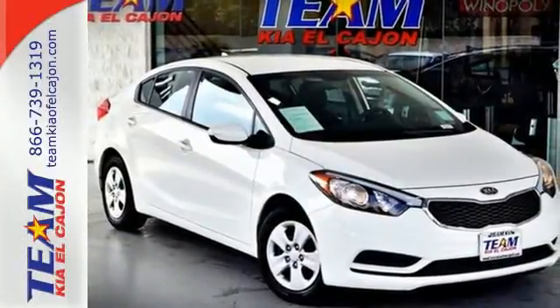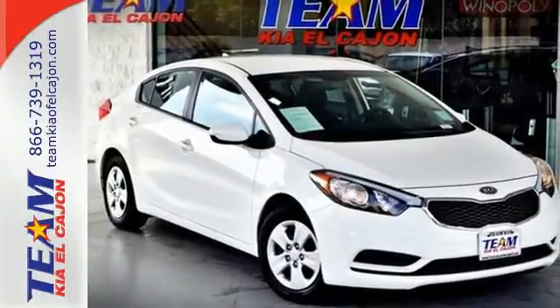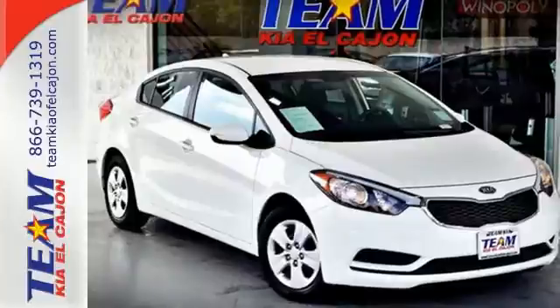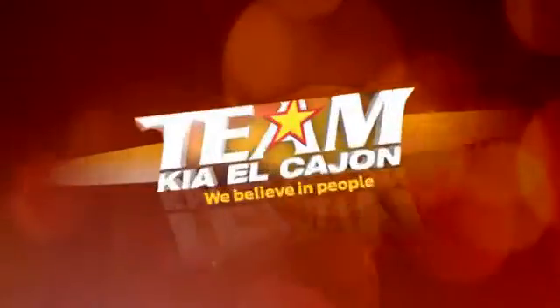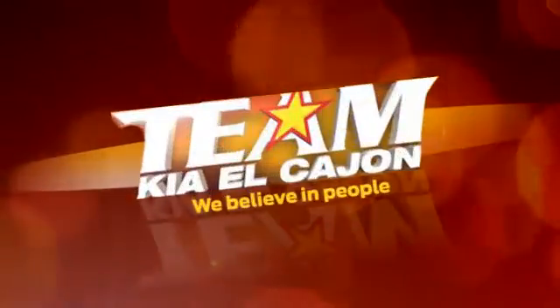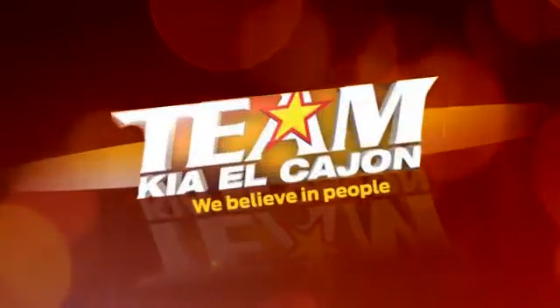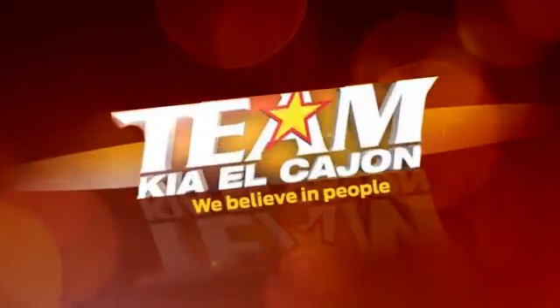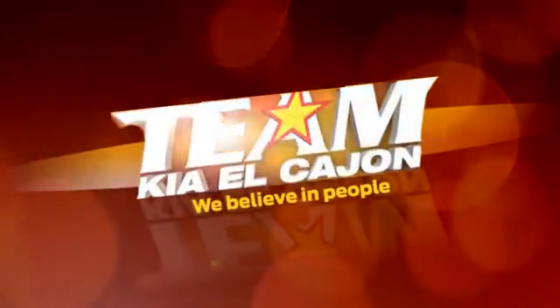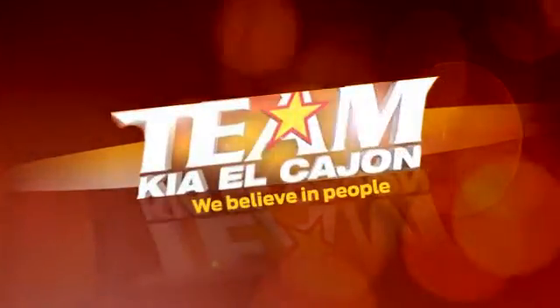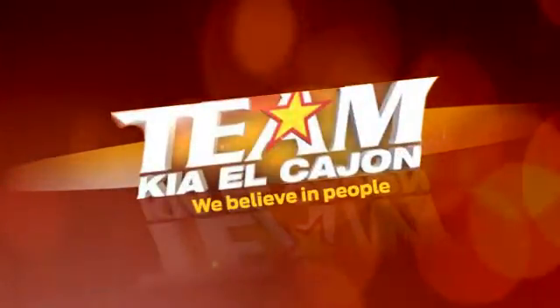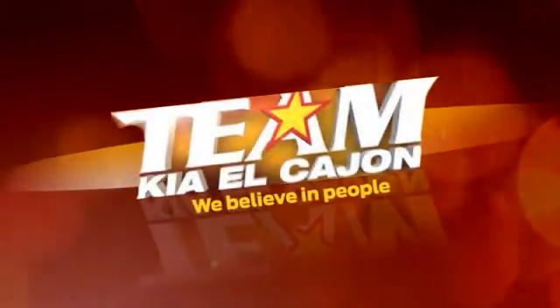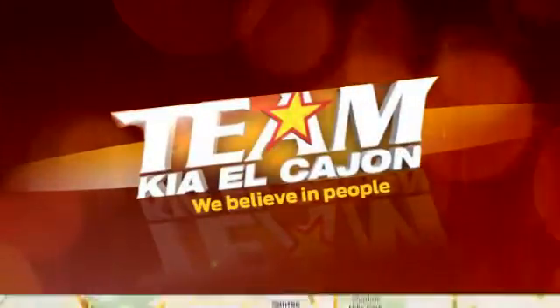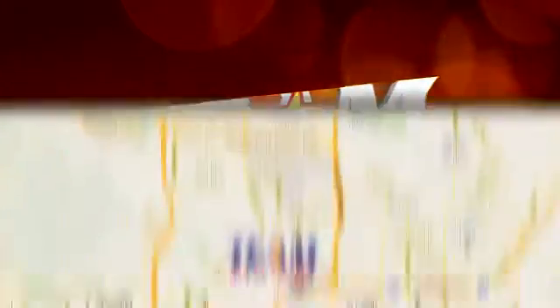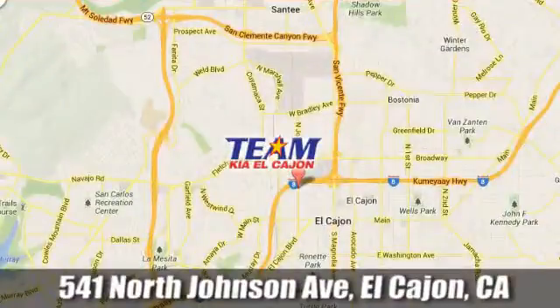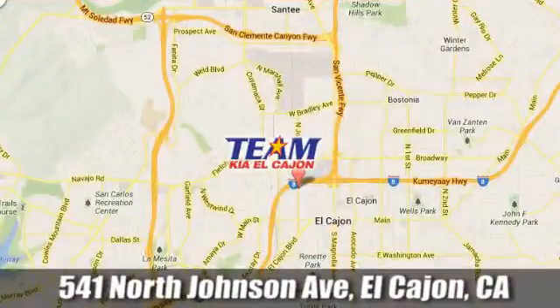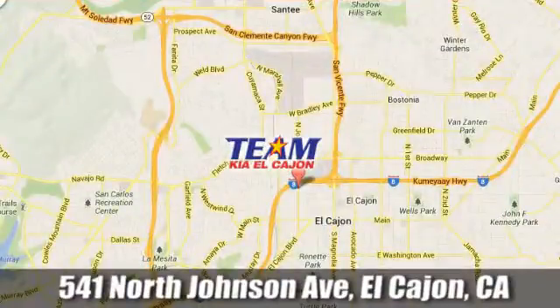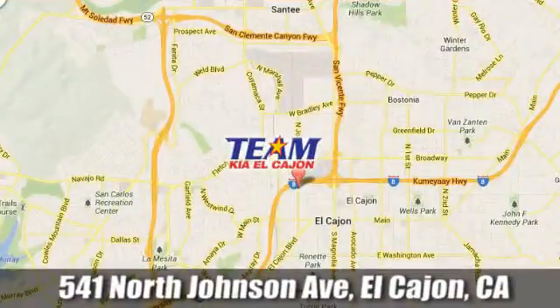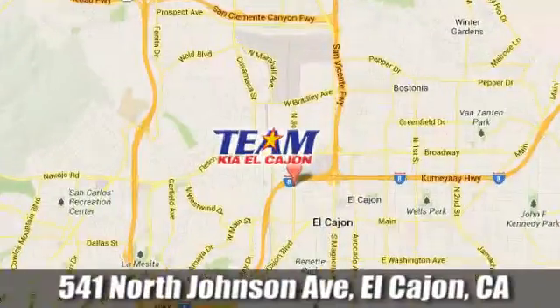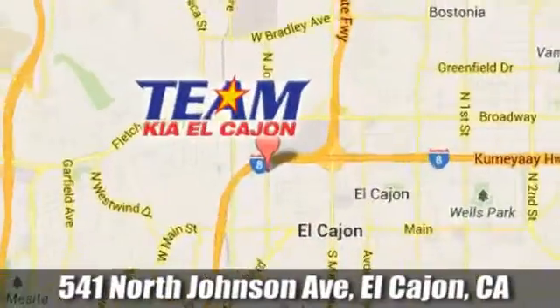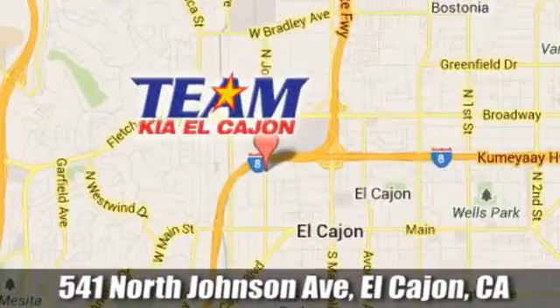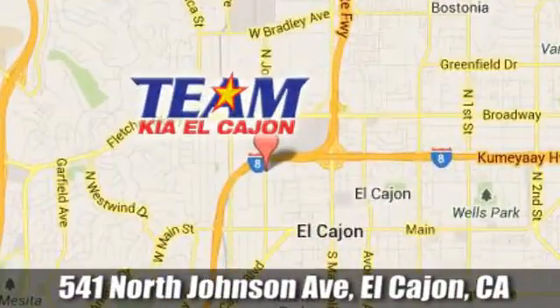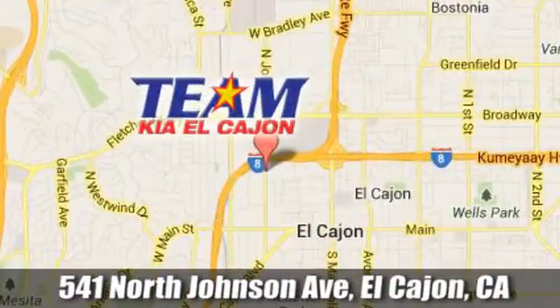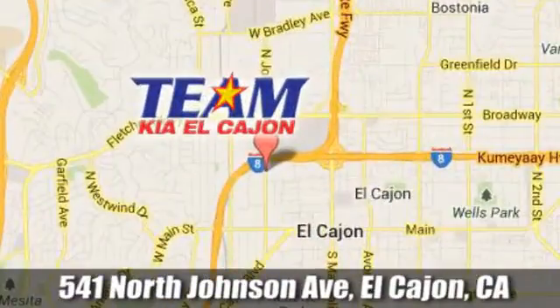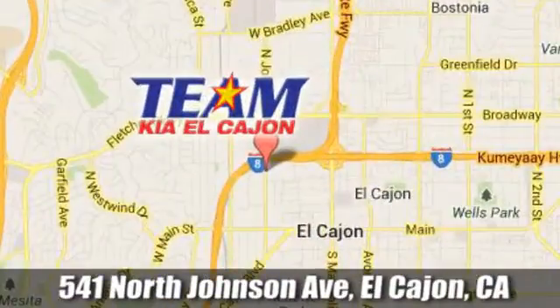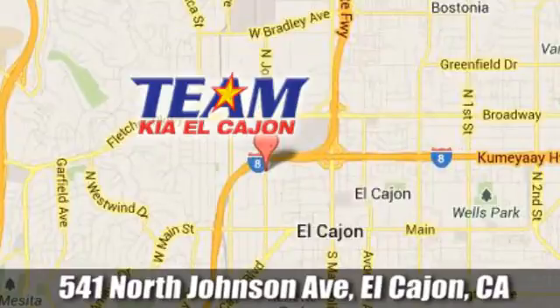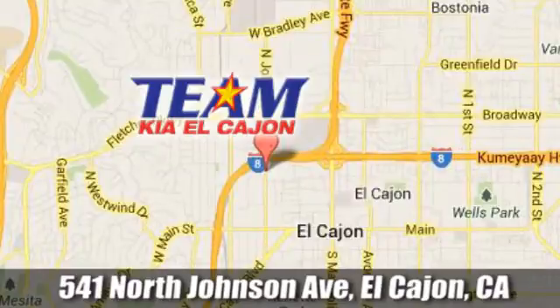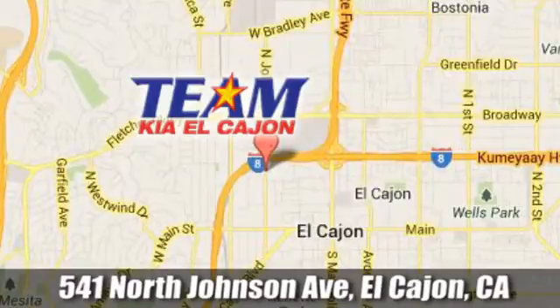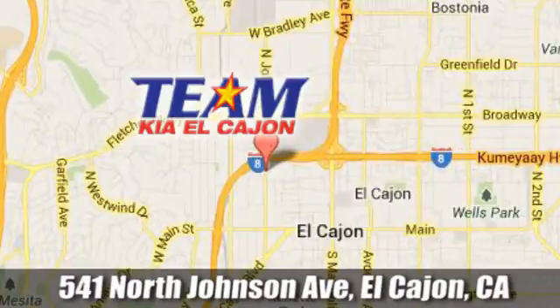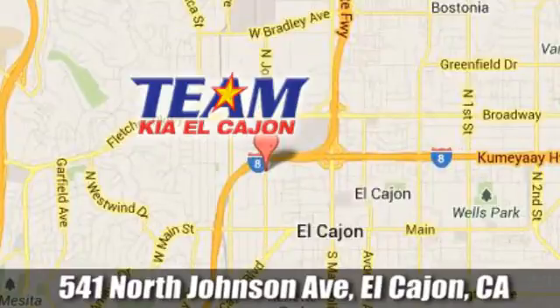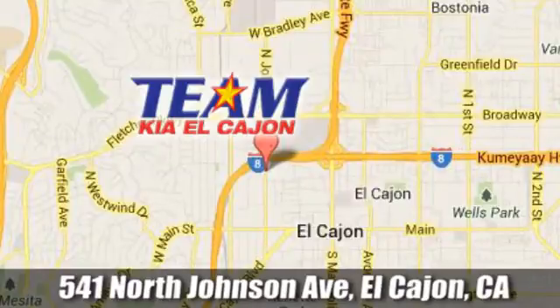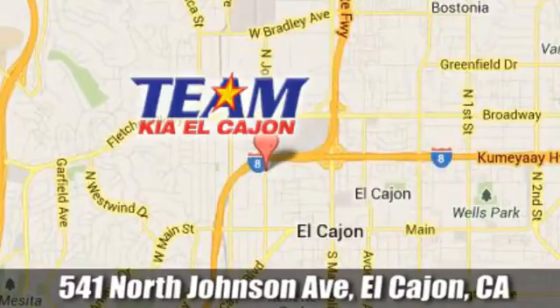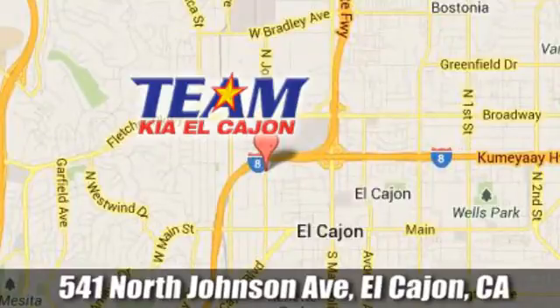Team Kia El Cajon. We are conveniently located at 541 North Johnson Avenue in El Cajon, California.